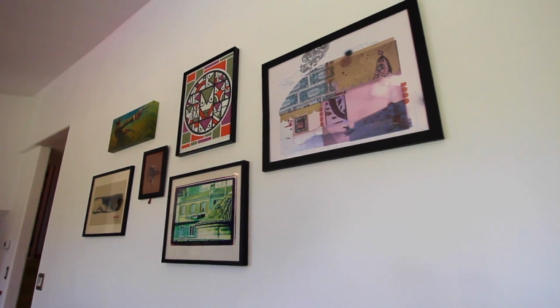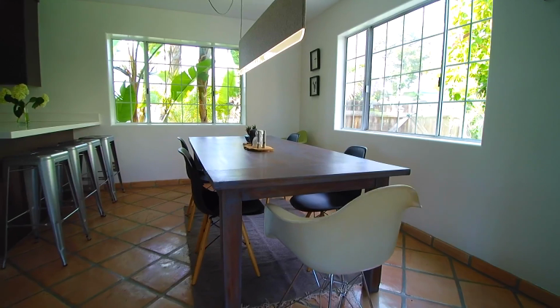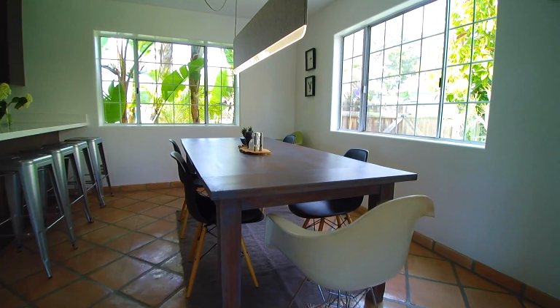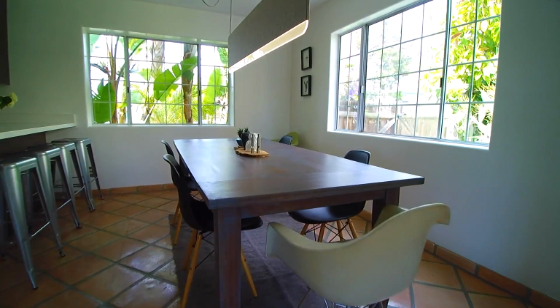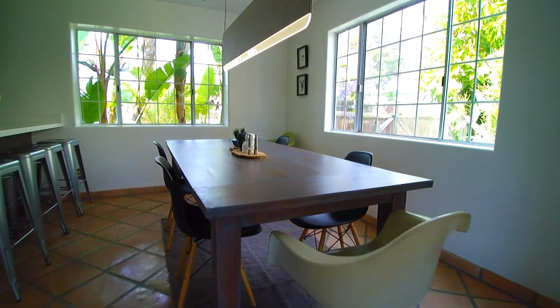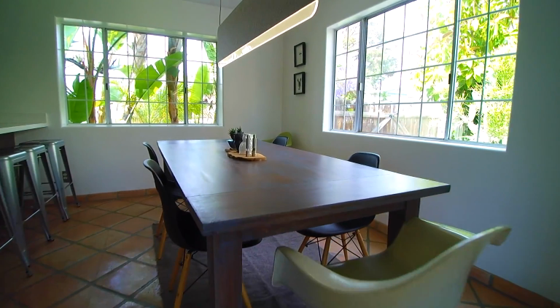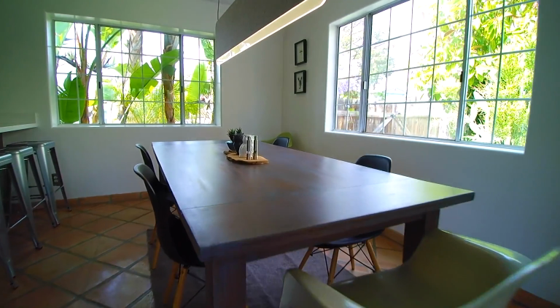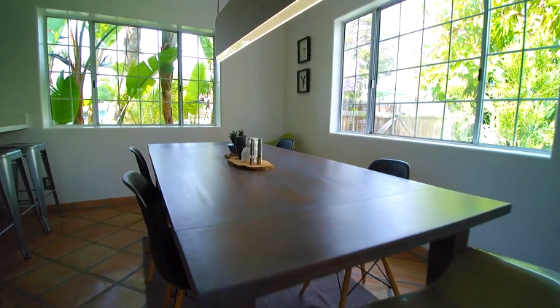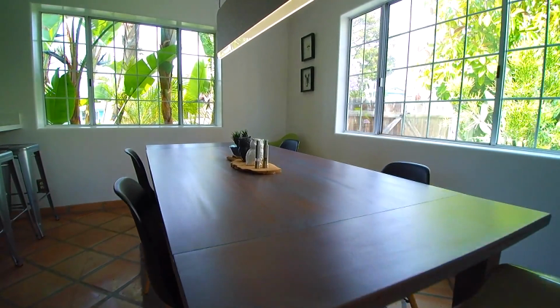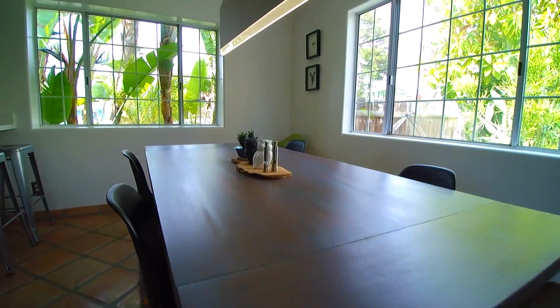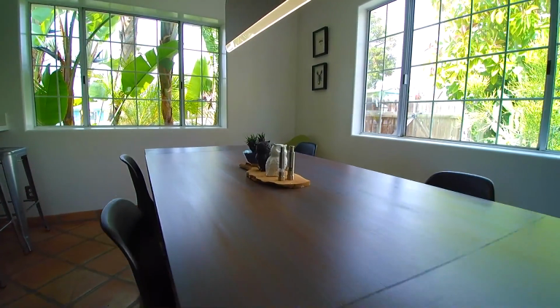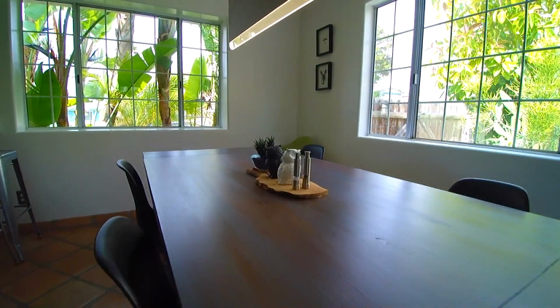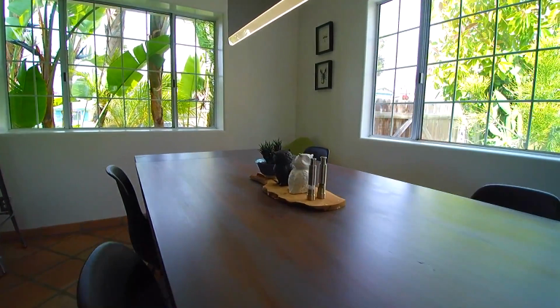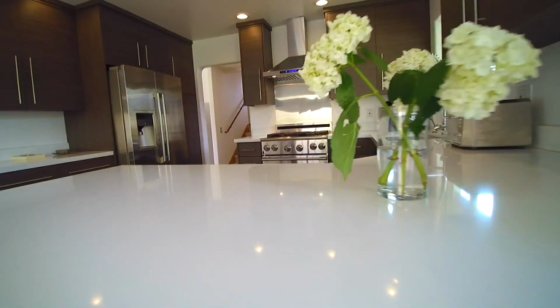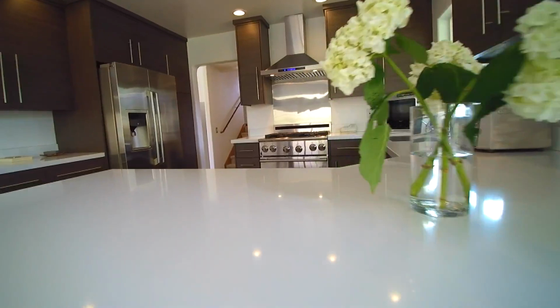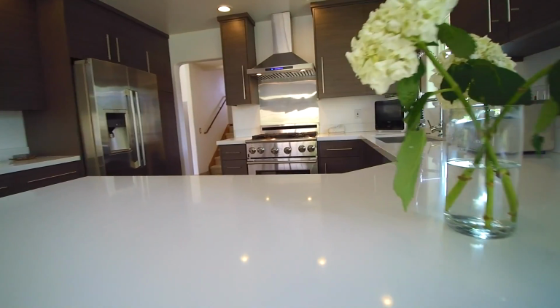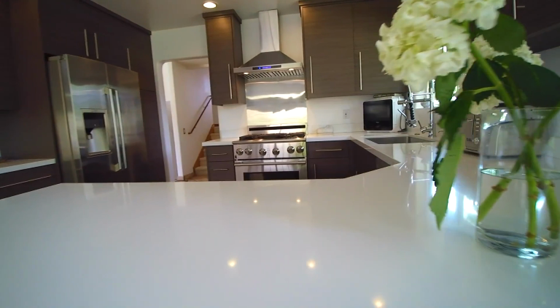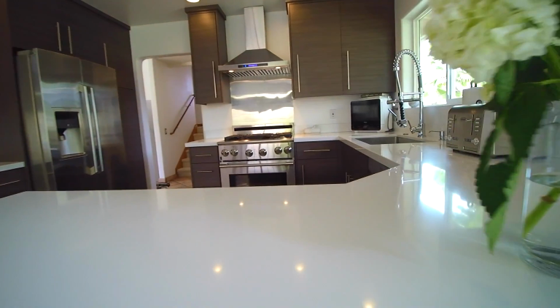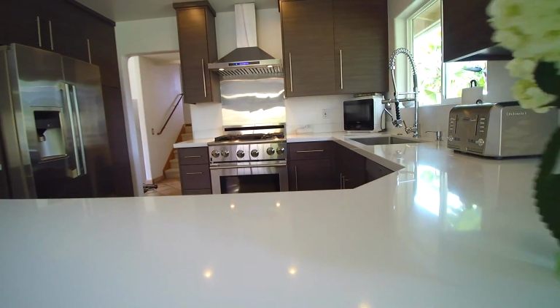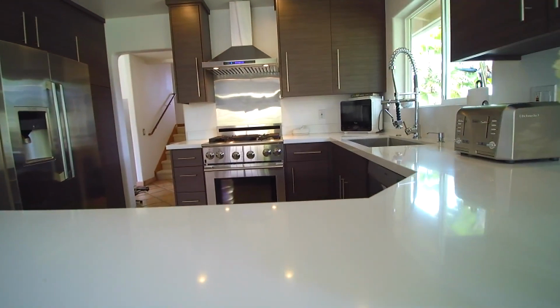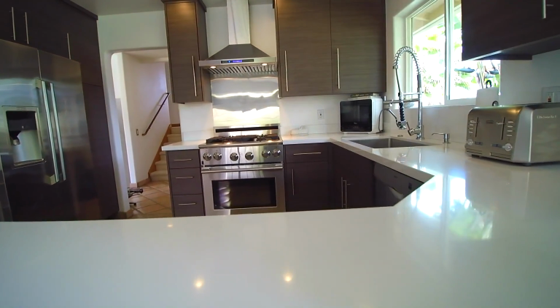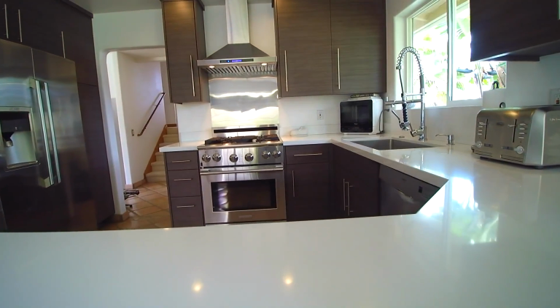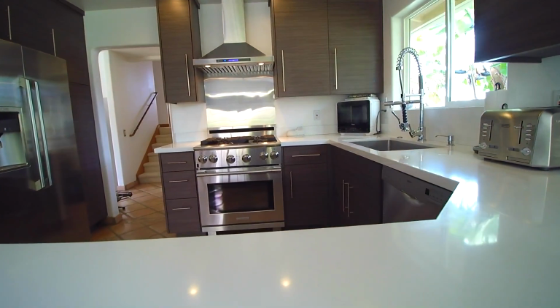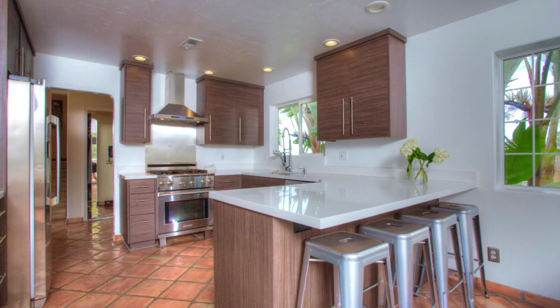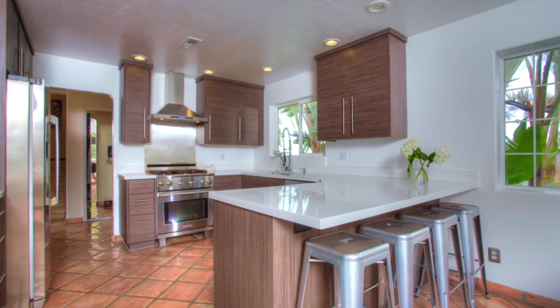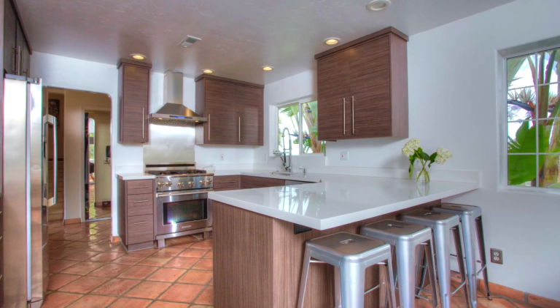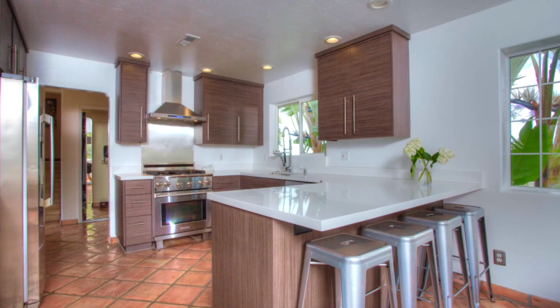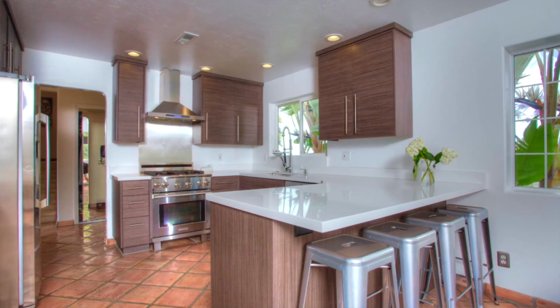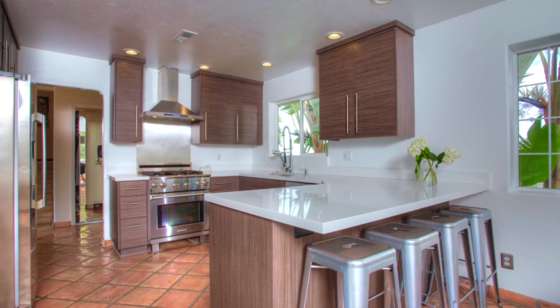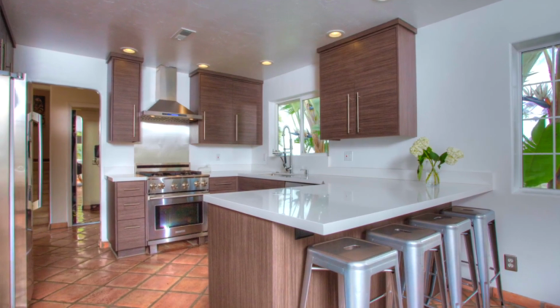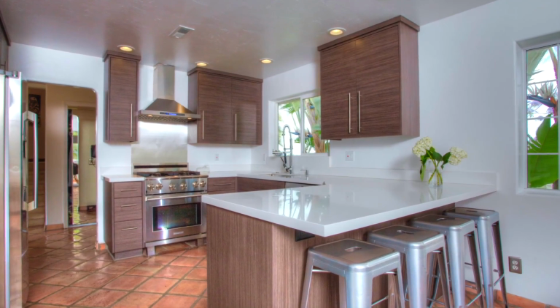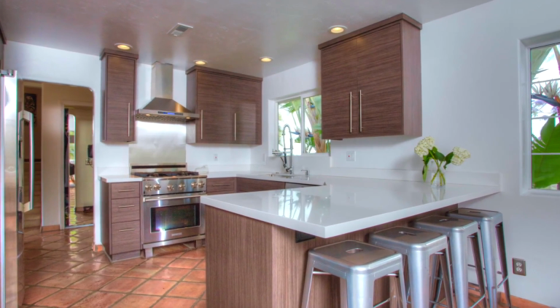The kitchen was tastefully remodeled and includes high-end appliances, quartz countertops, and custom cabinetry.